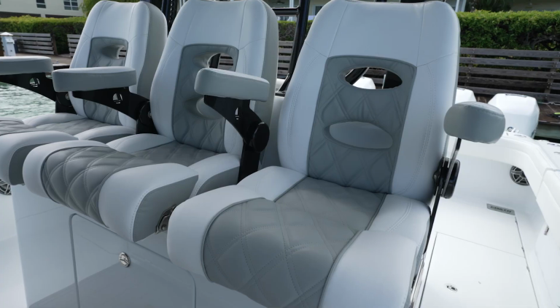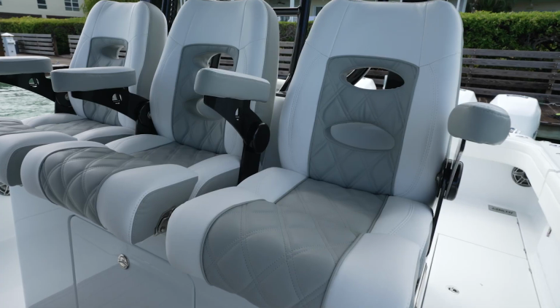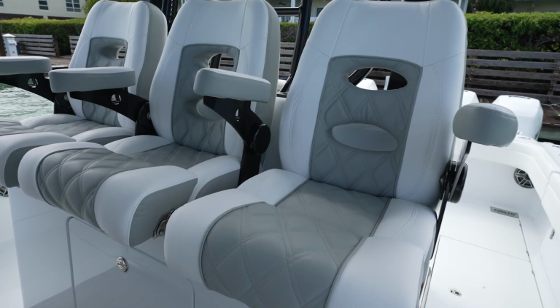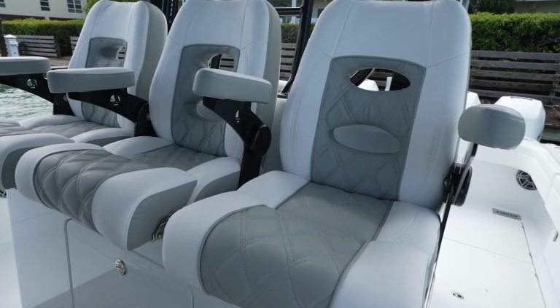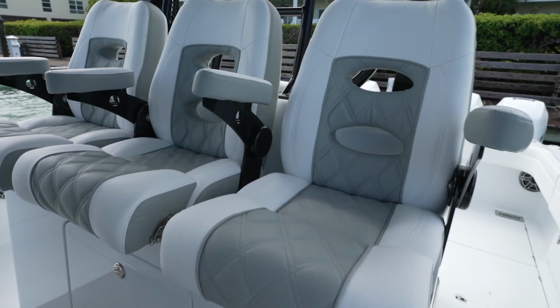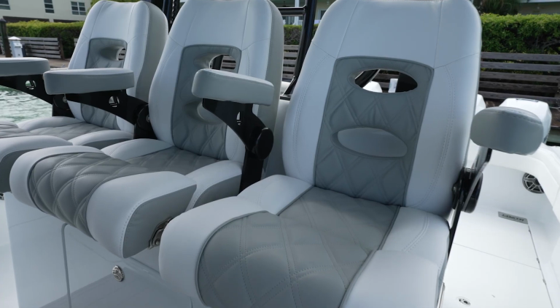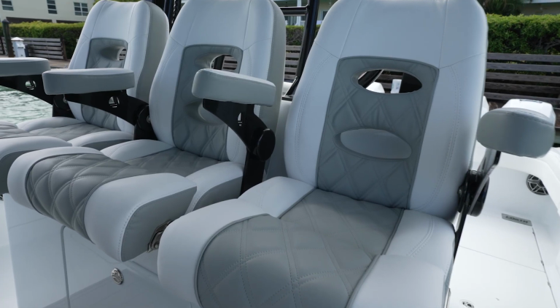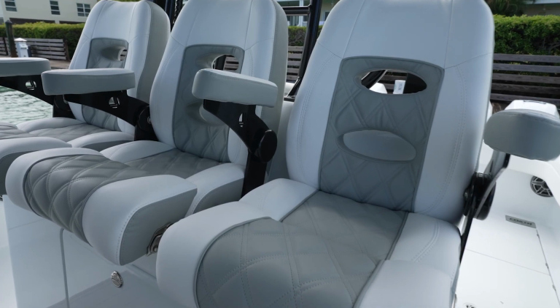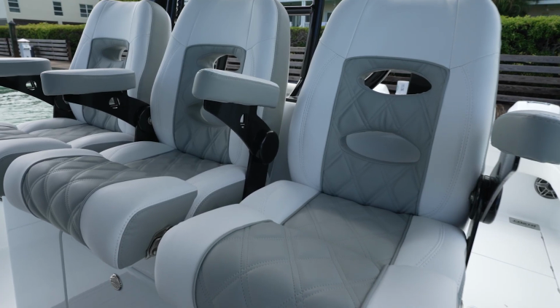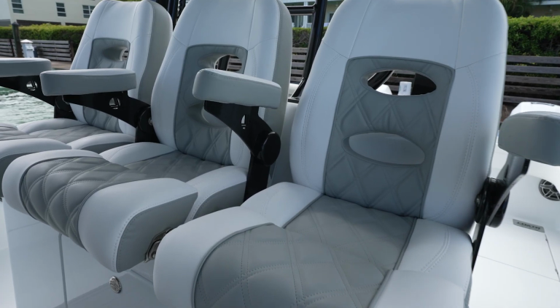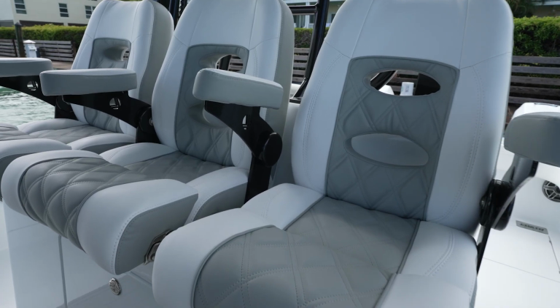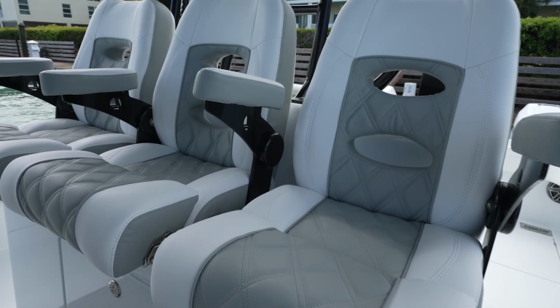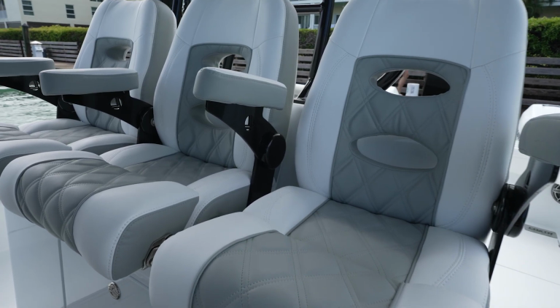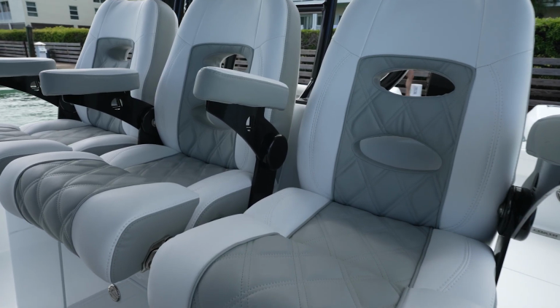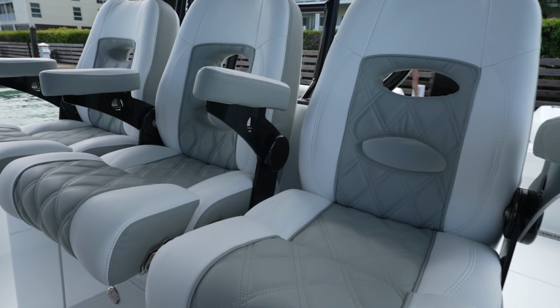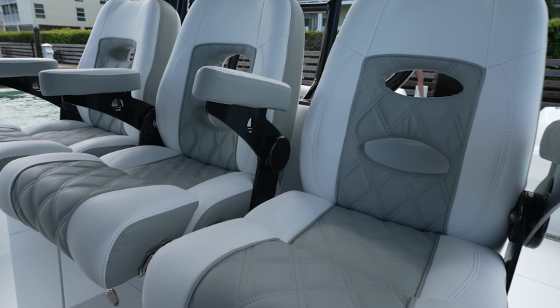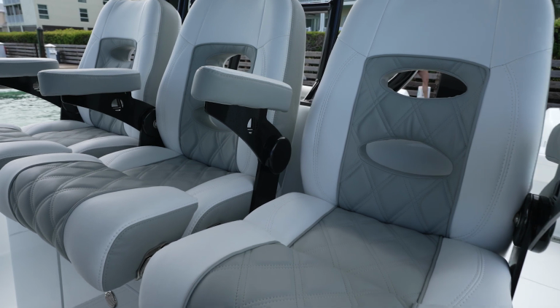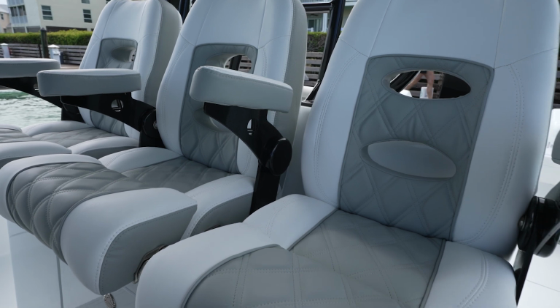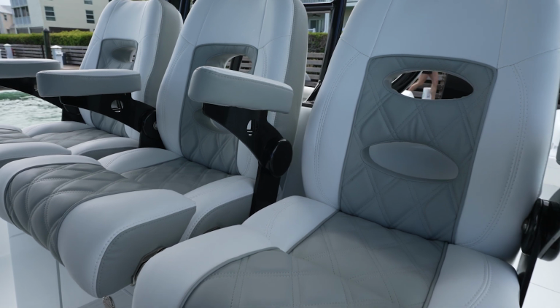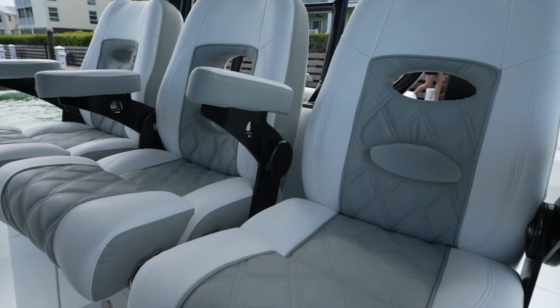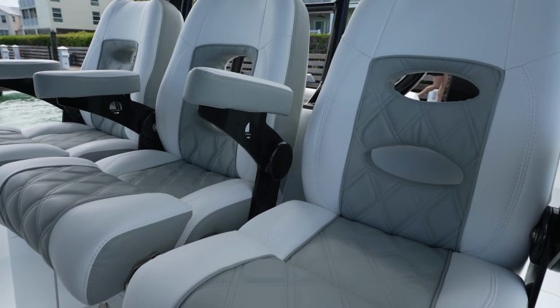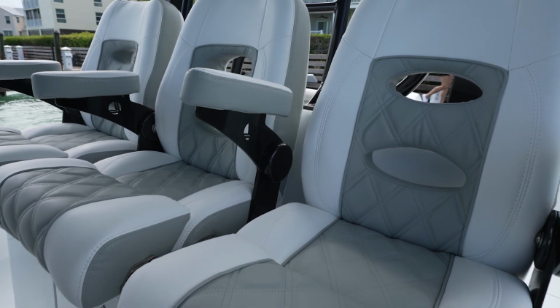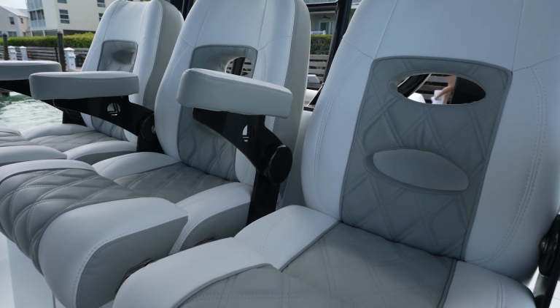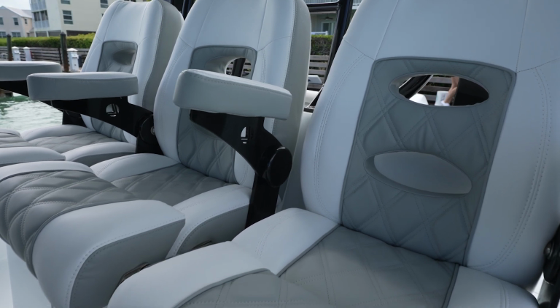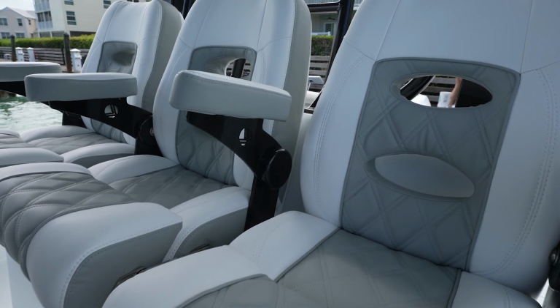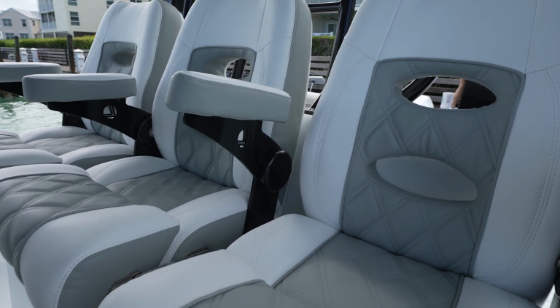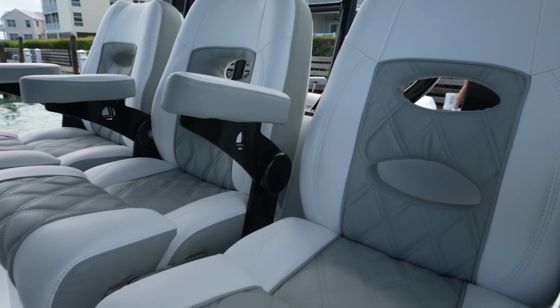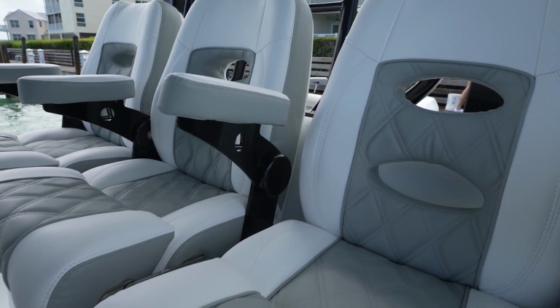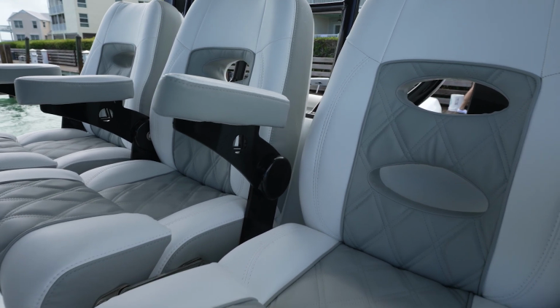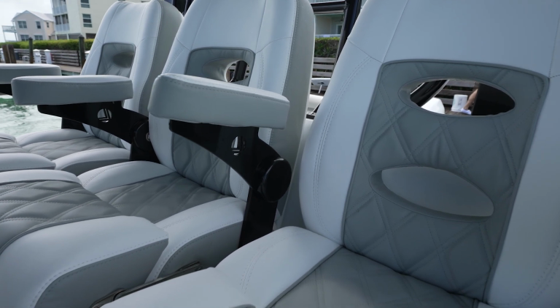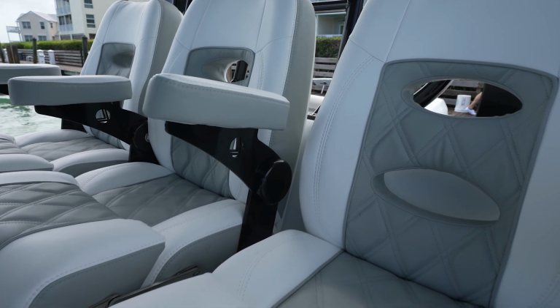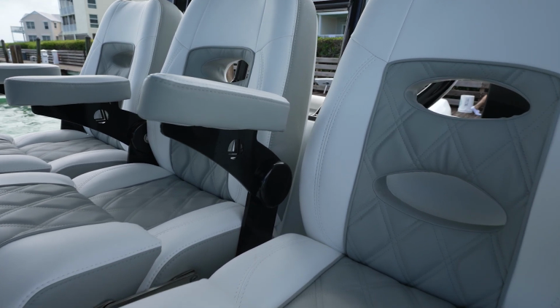We've got three beautiful and comfy captain's chairs. It just makes for a really nice ride on those rough days out.